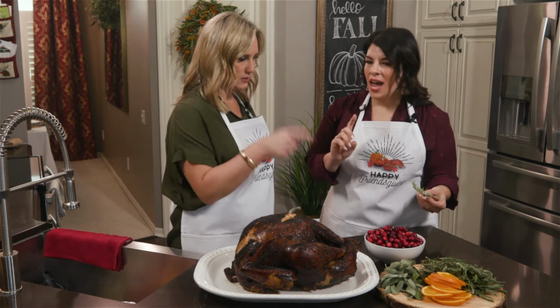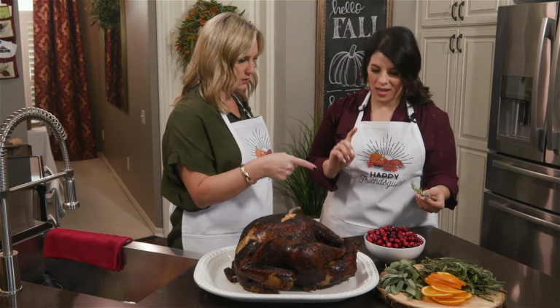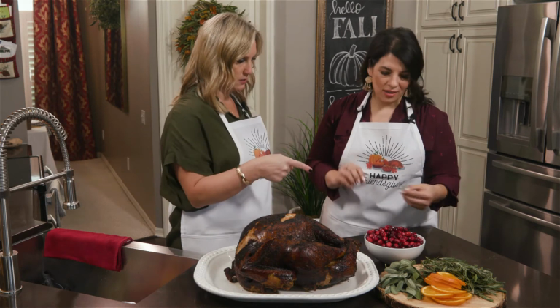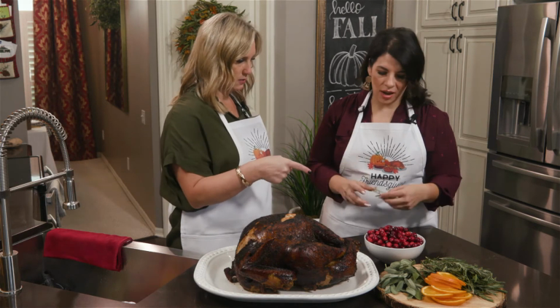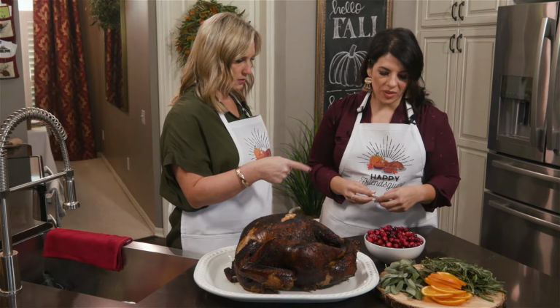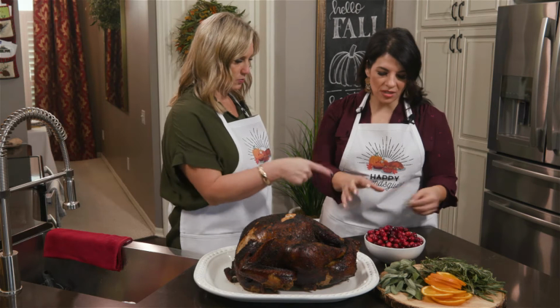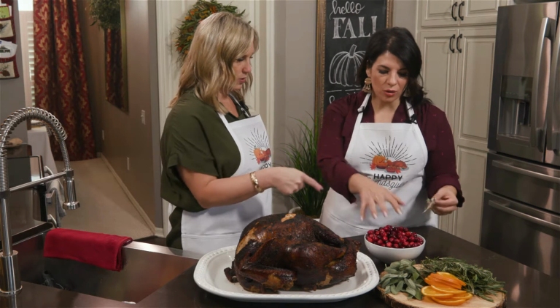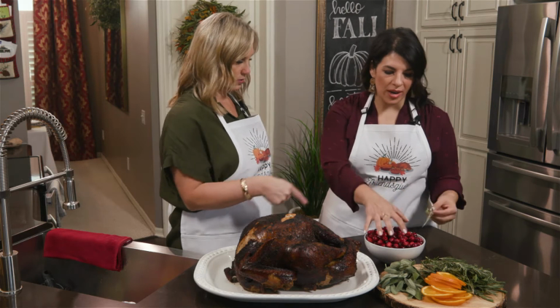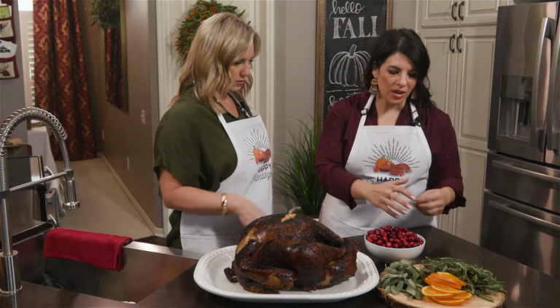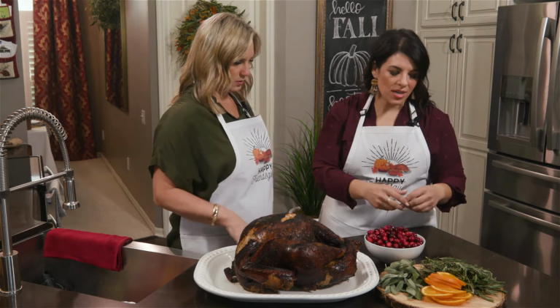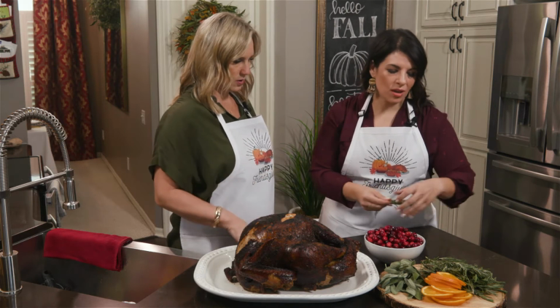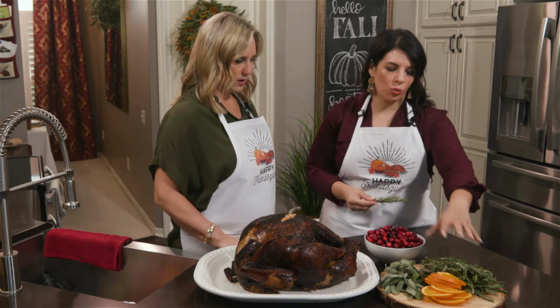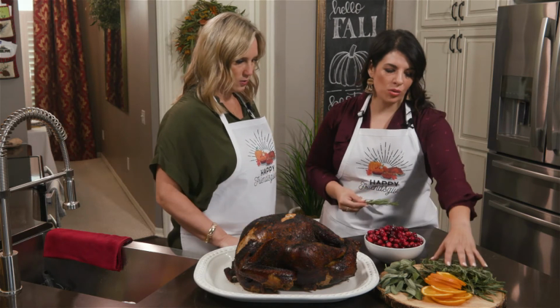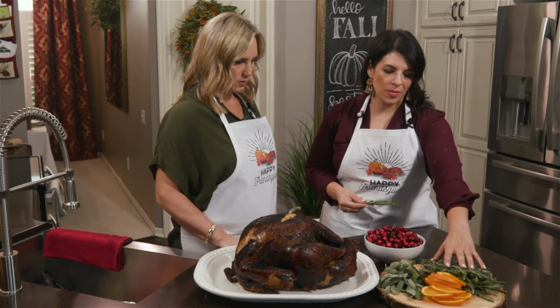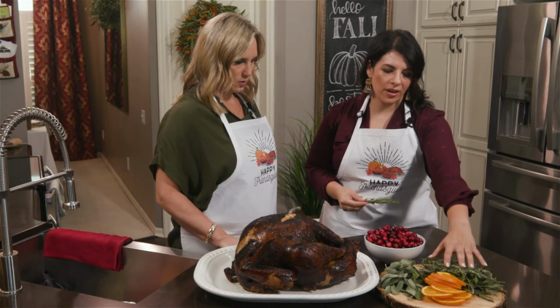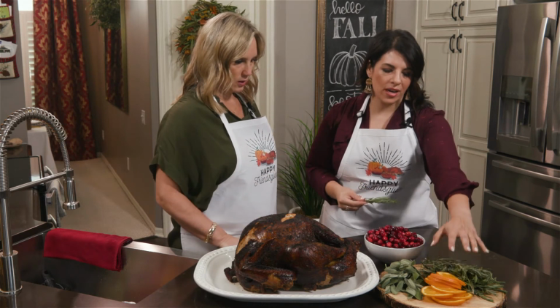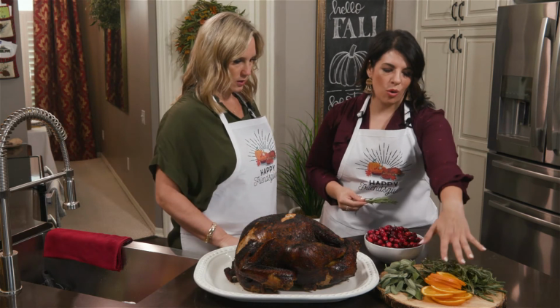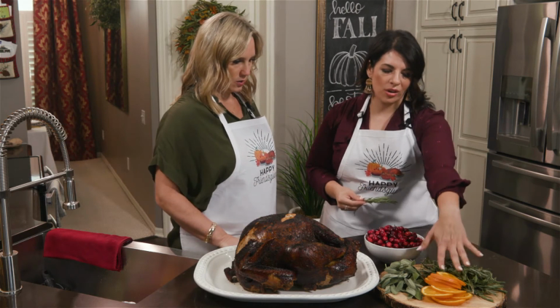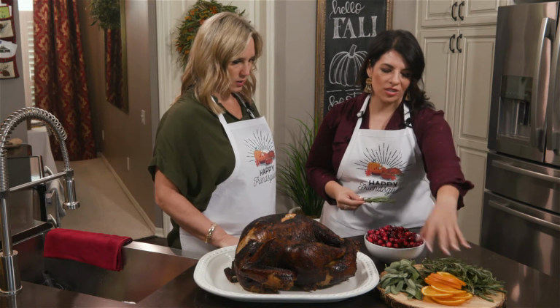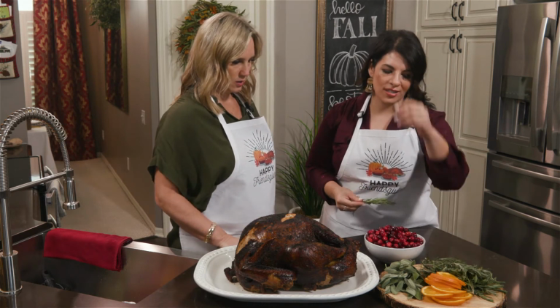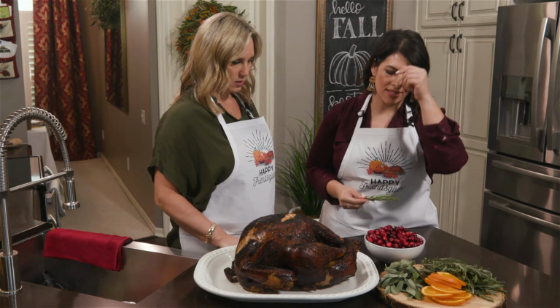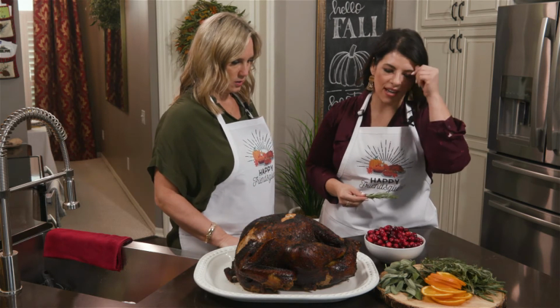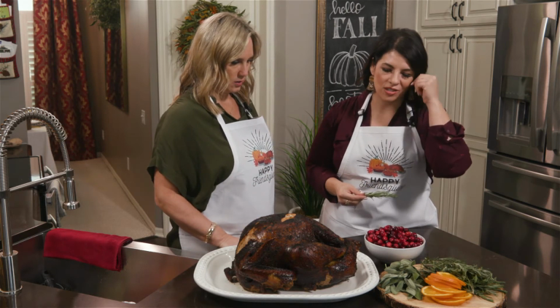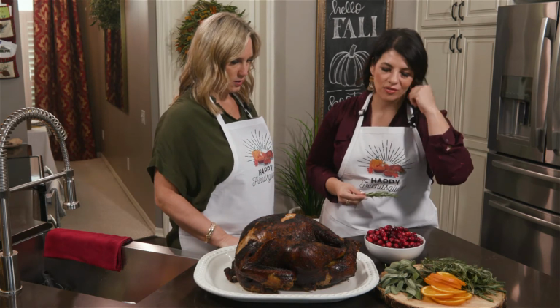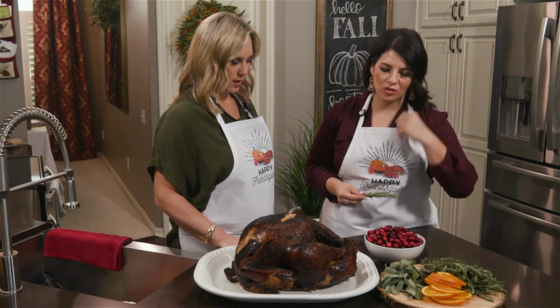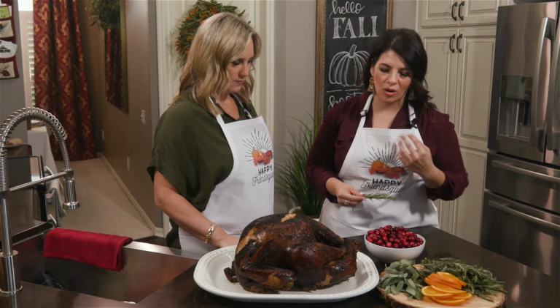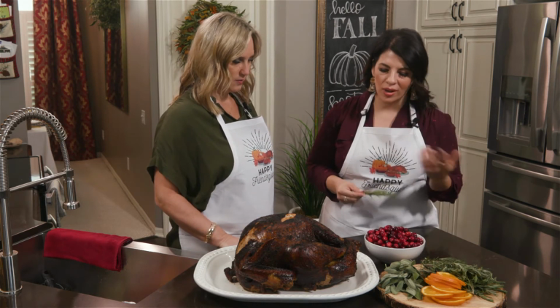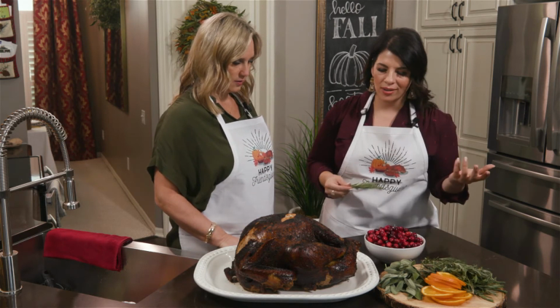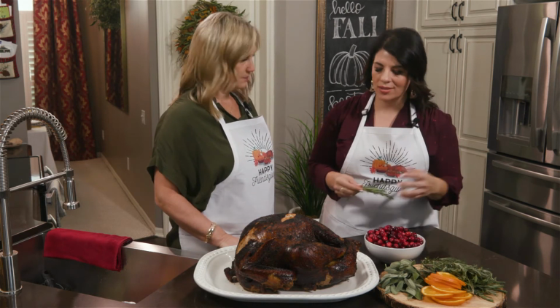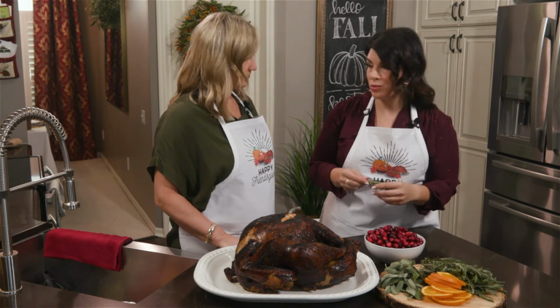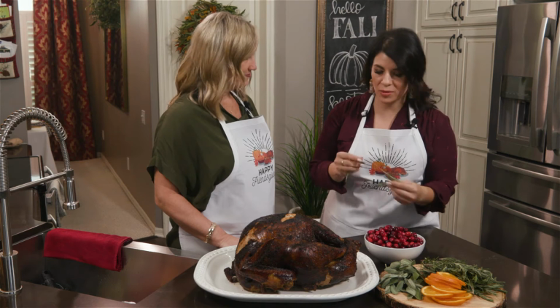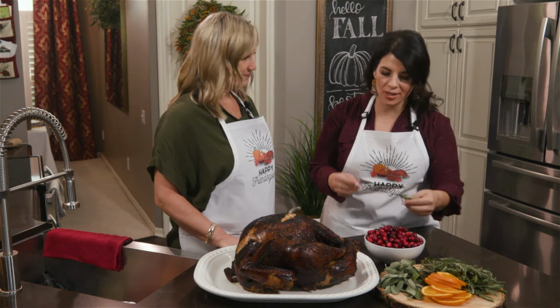So the ingredients are cranberries, rosemary, orange, and sage. Super easy.